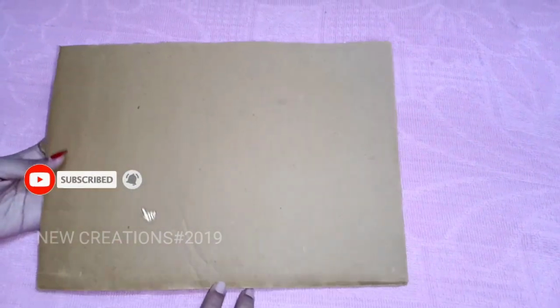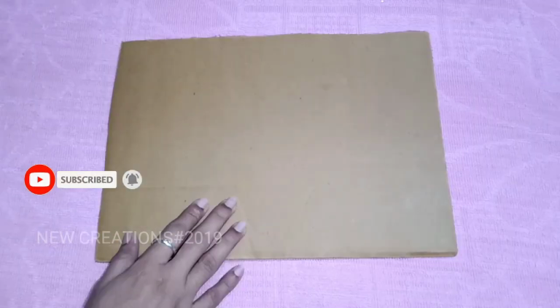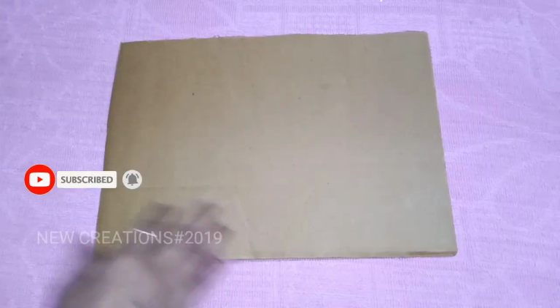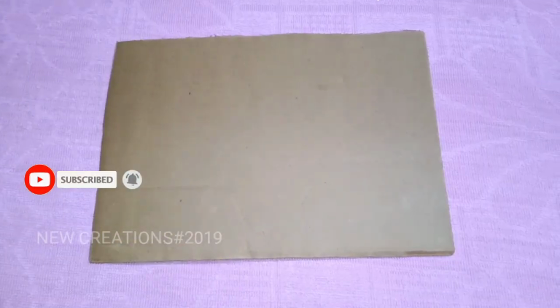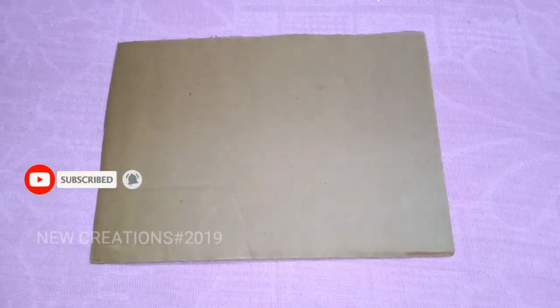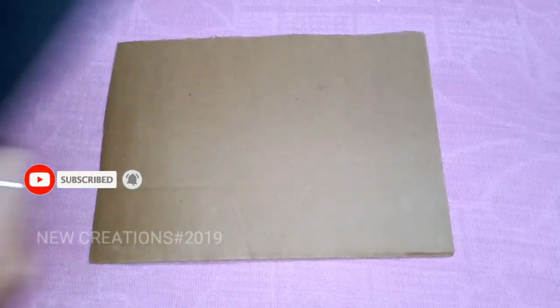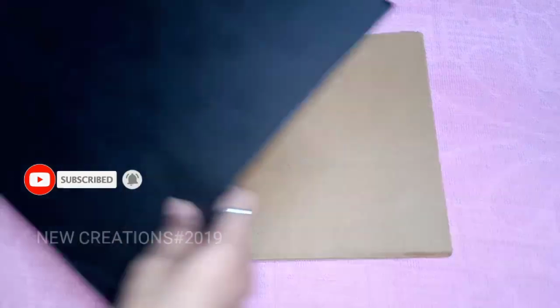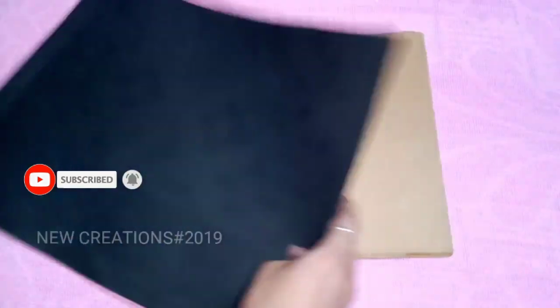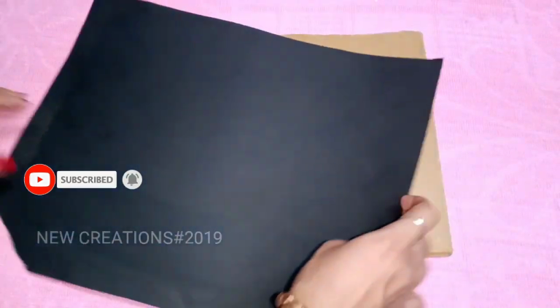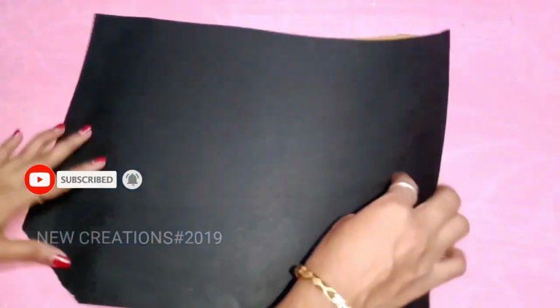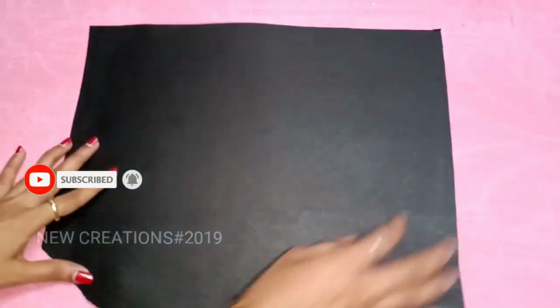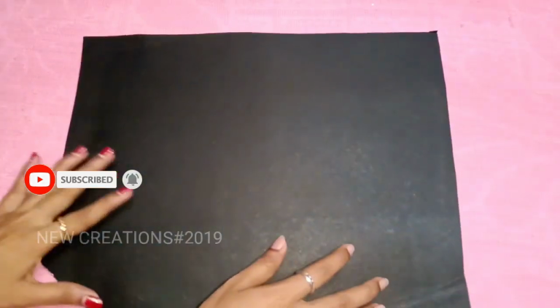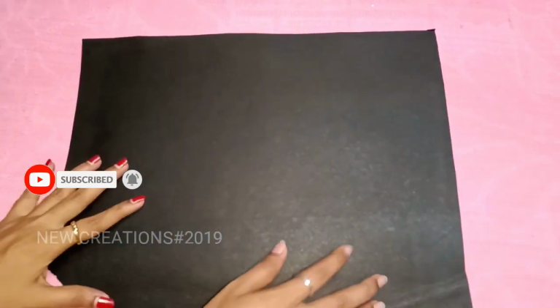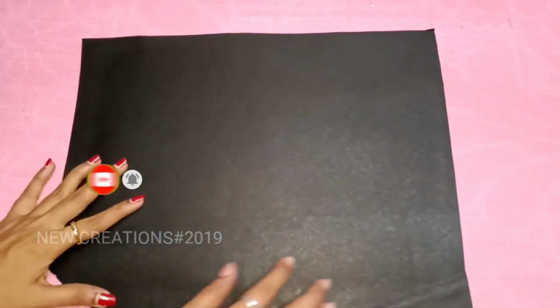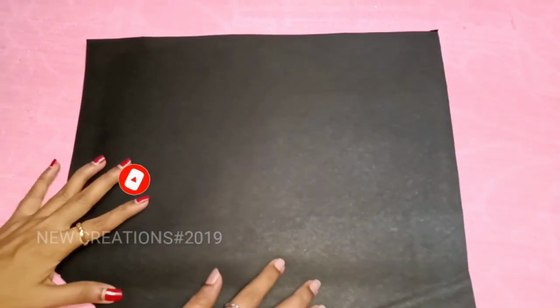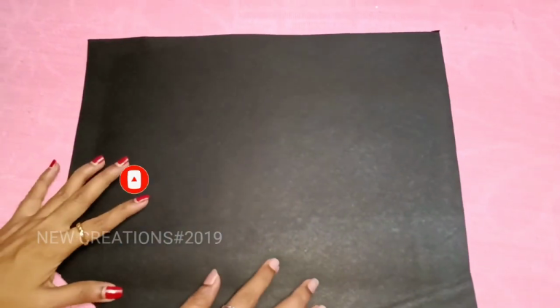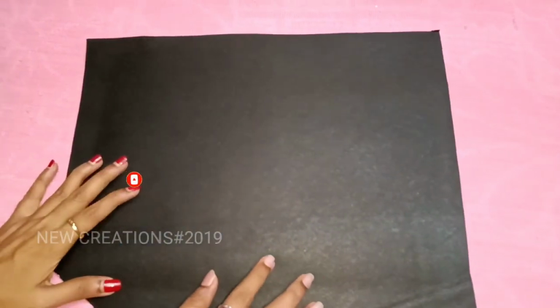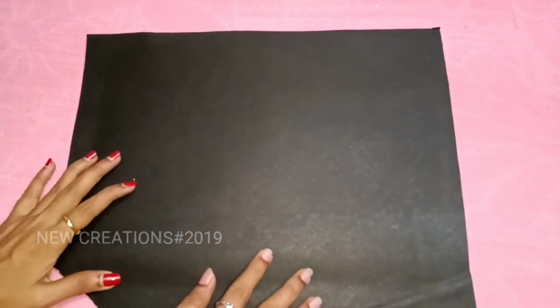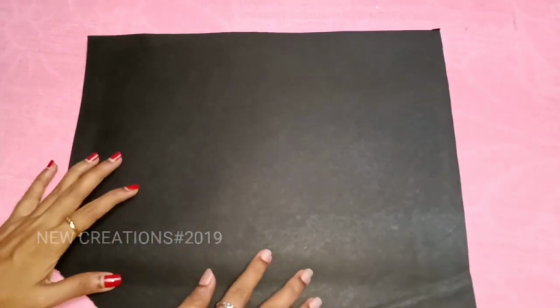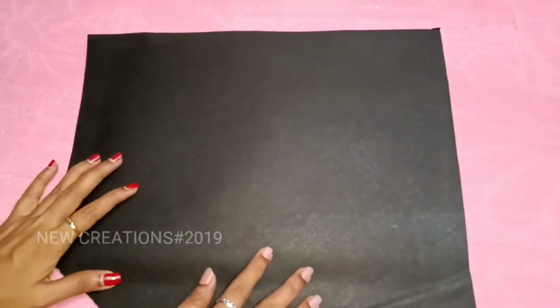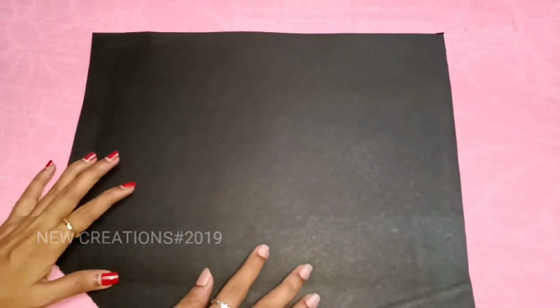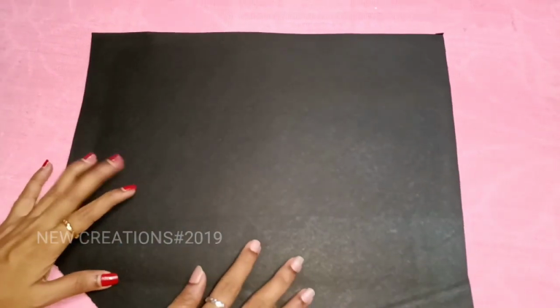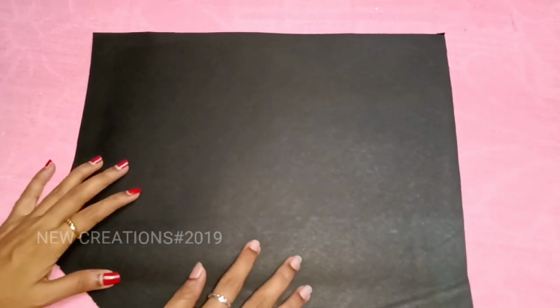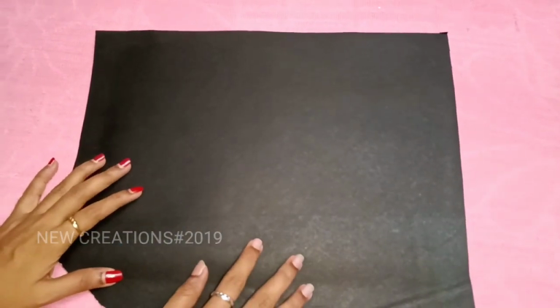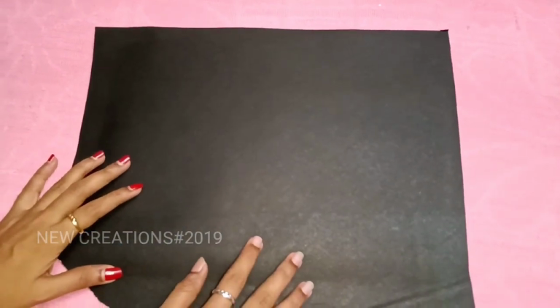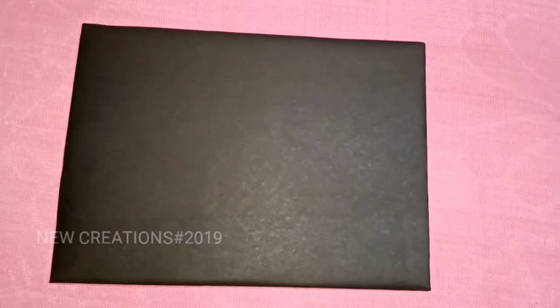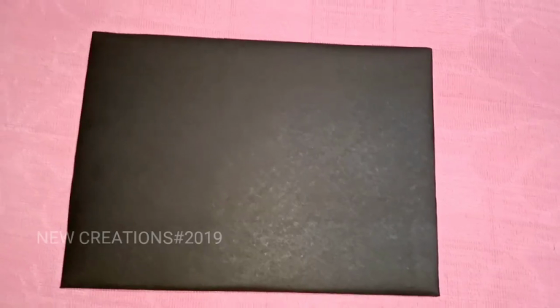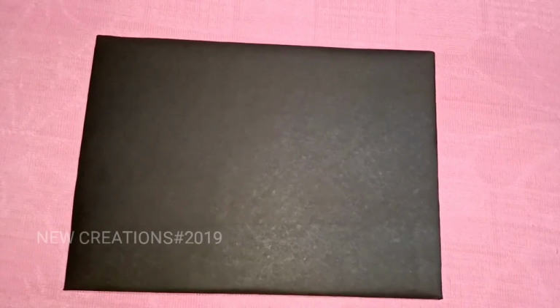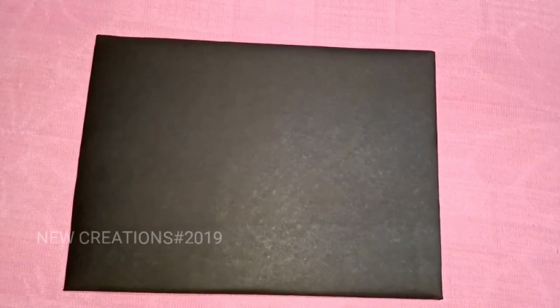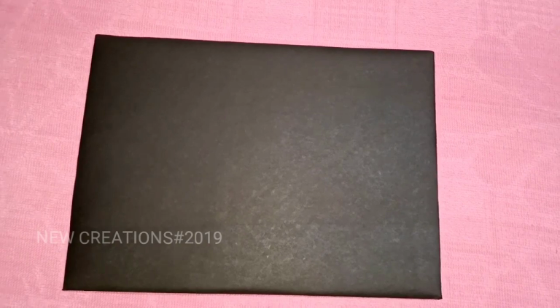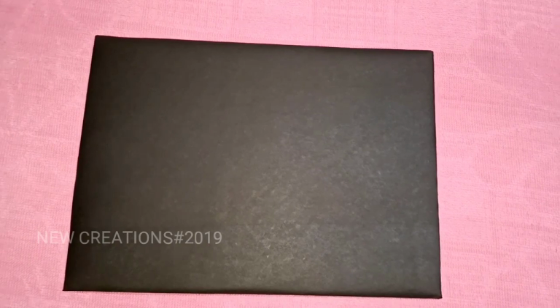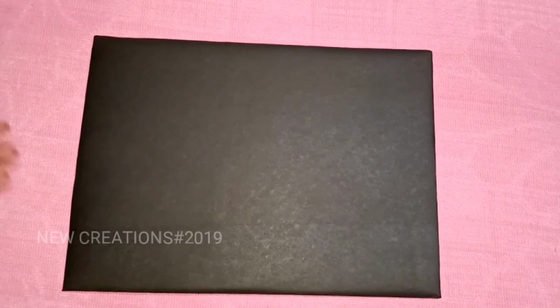Now, we will cut a little black cloth. We will cut the cloth fully.